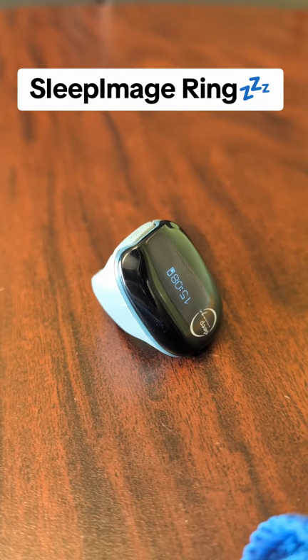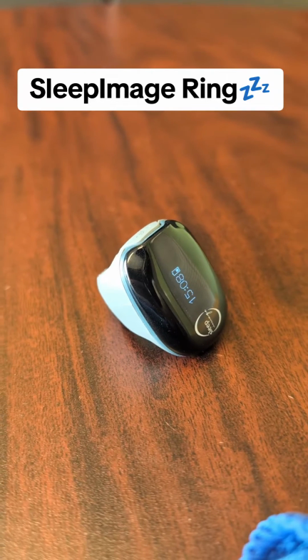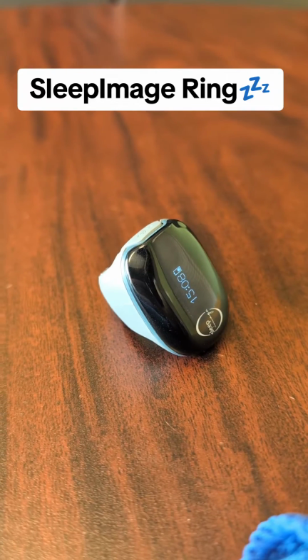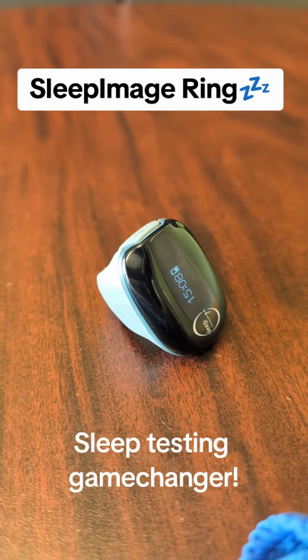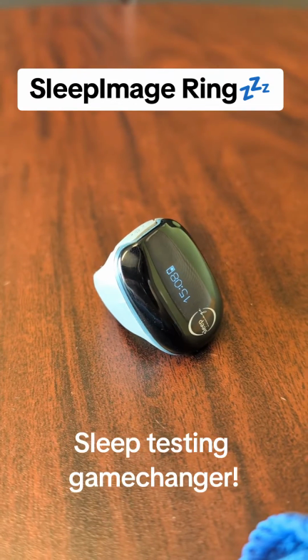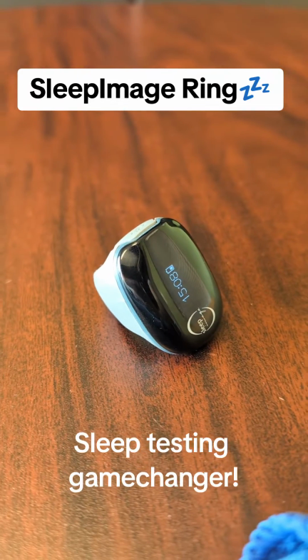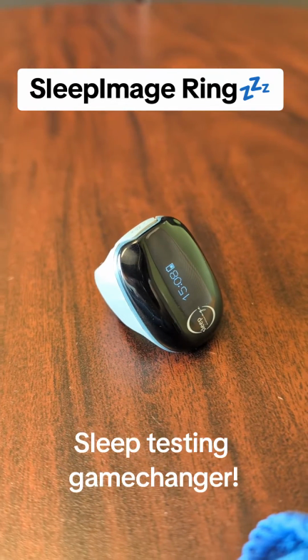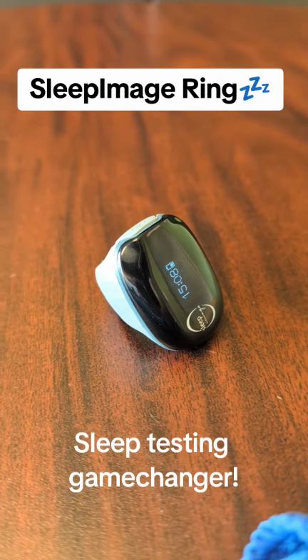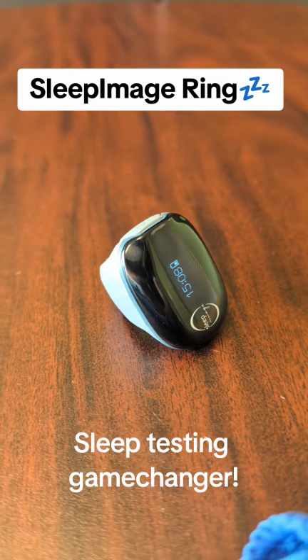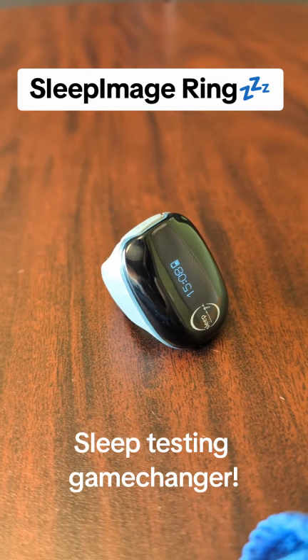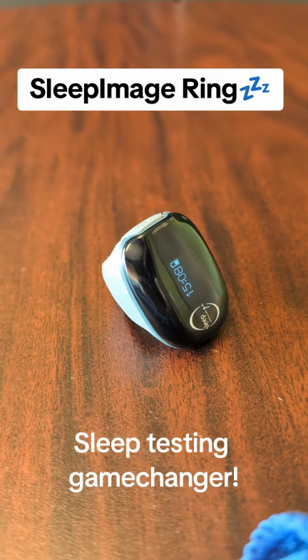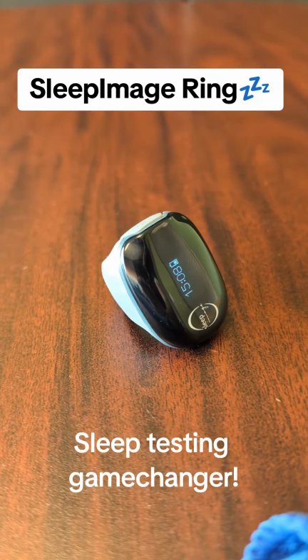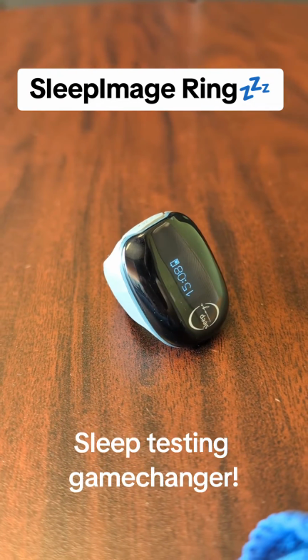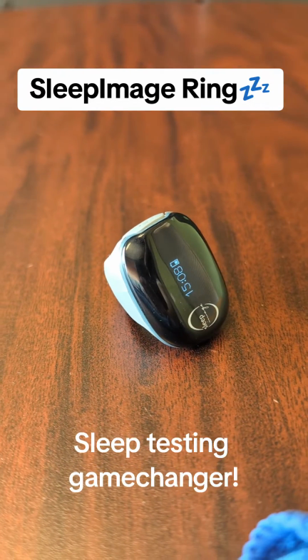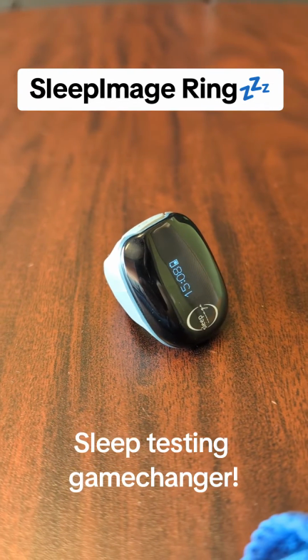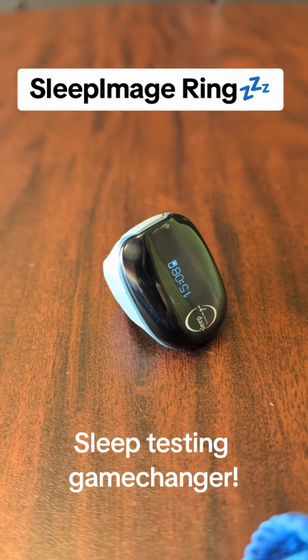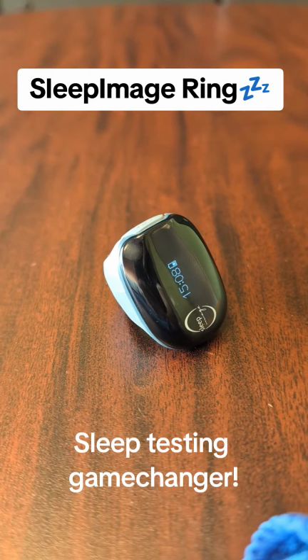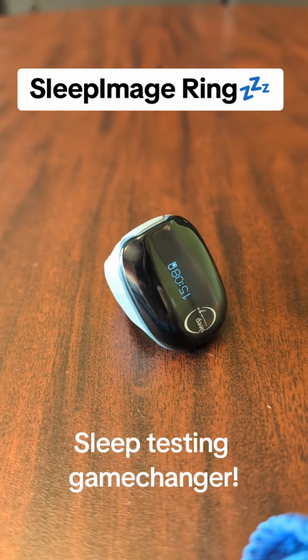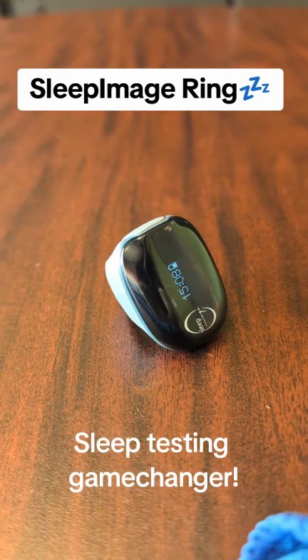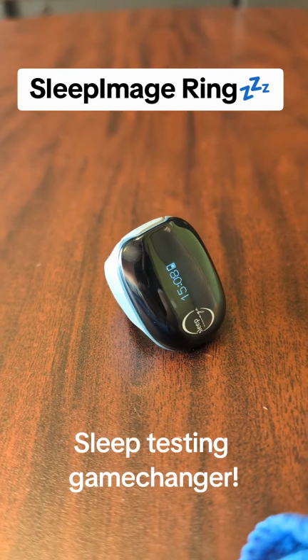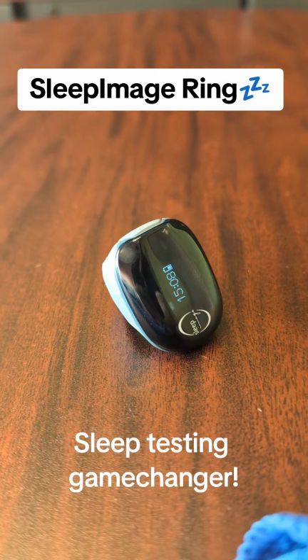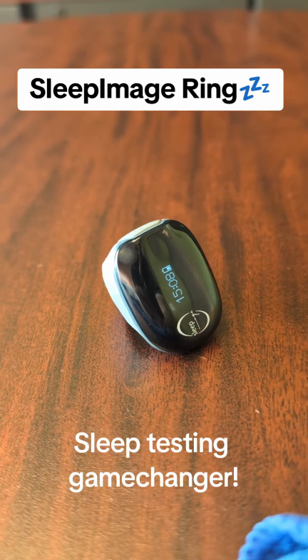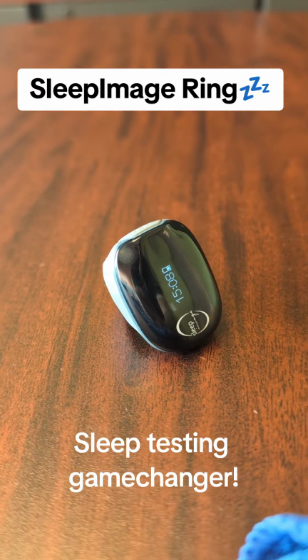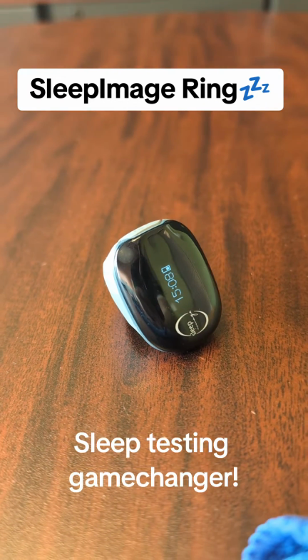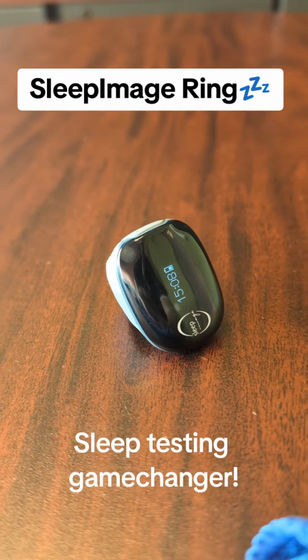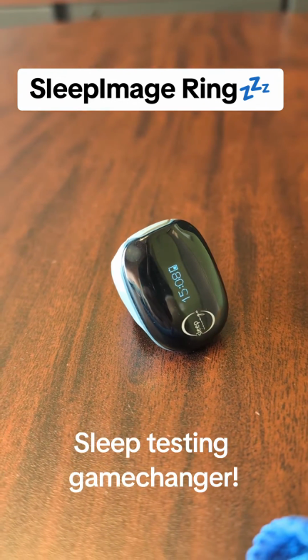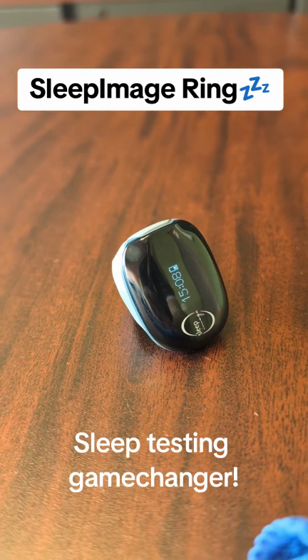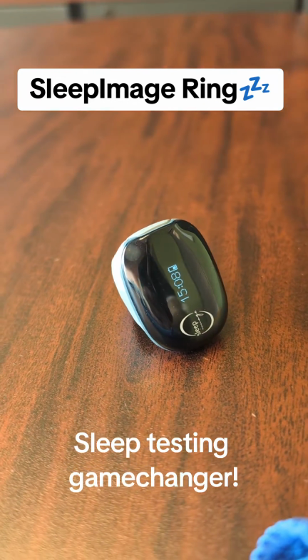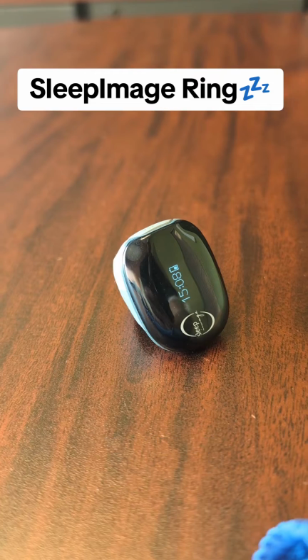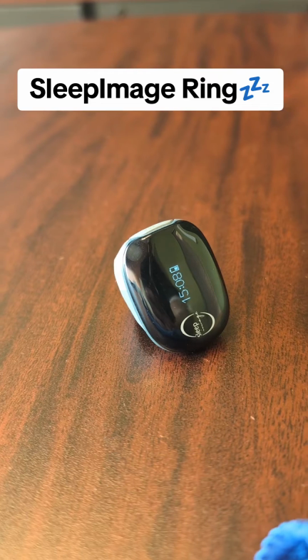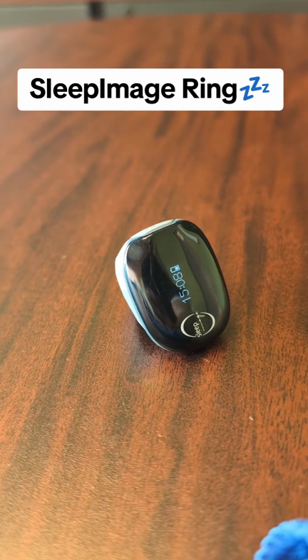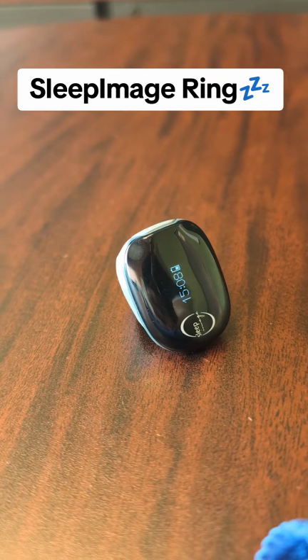This is the Sleep Image Ring, and it's a complete game-changer in sleep testing technology.